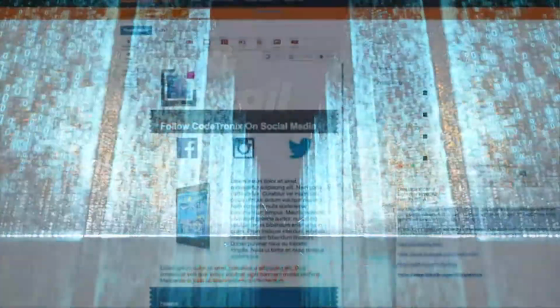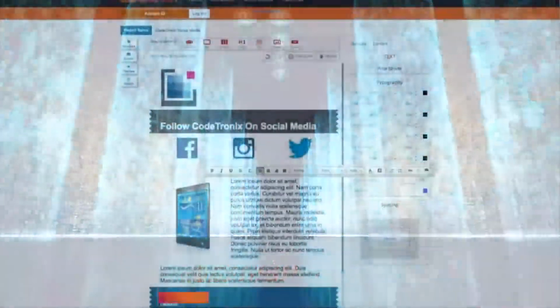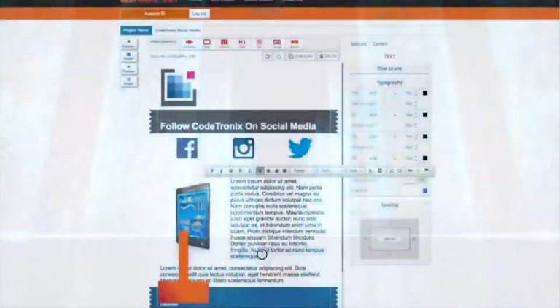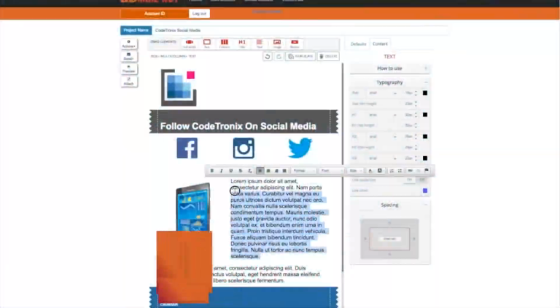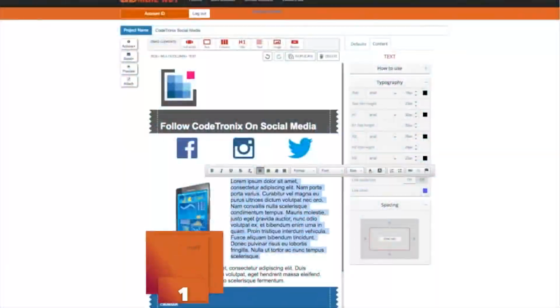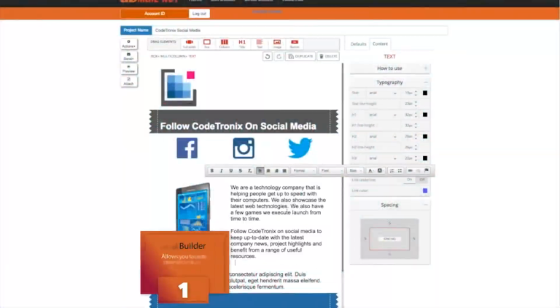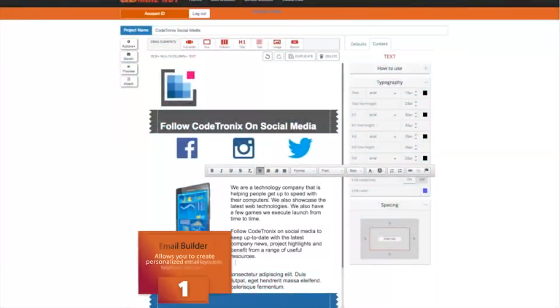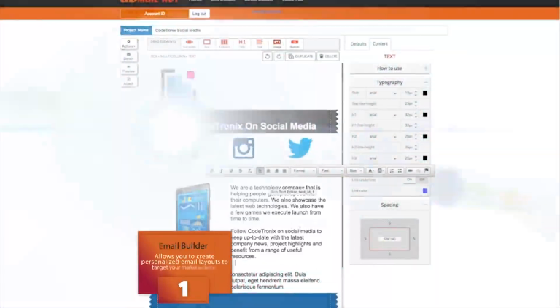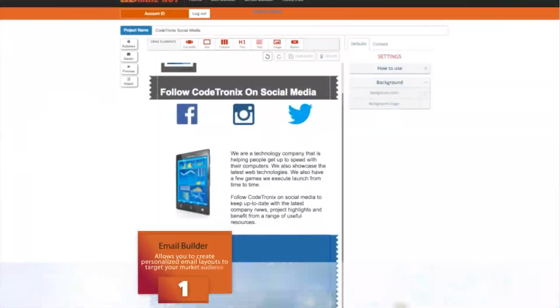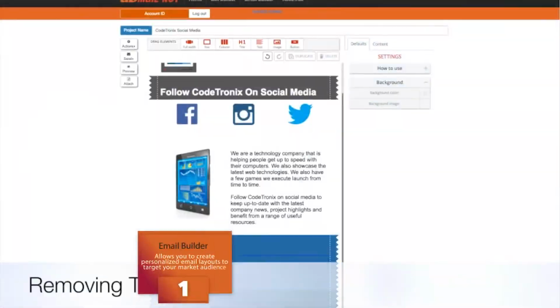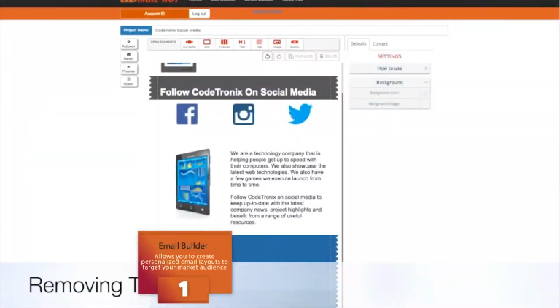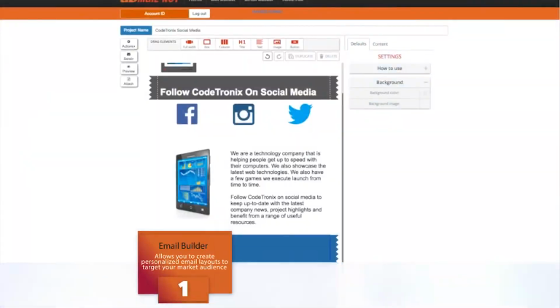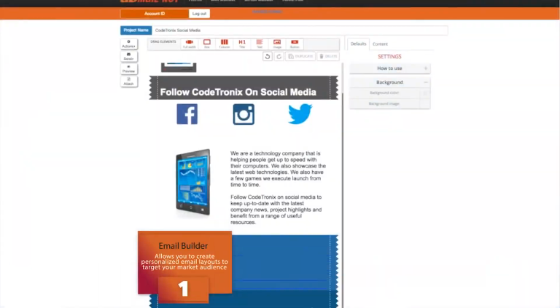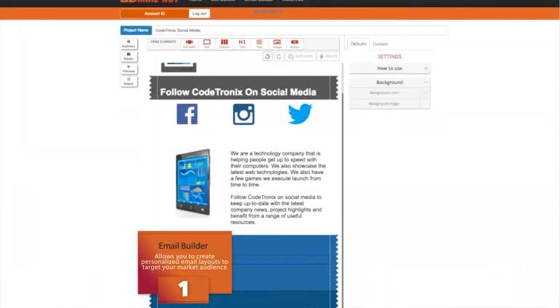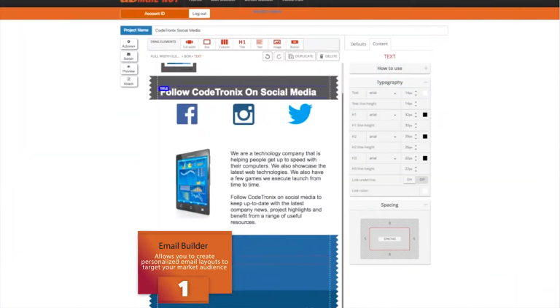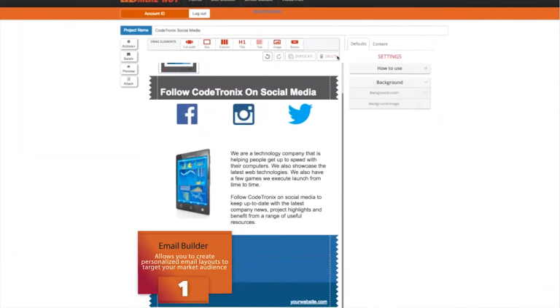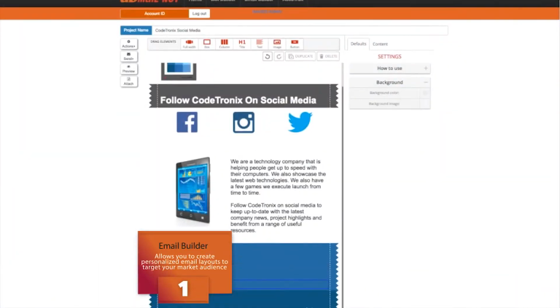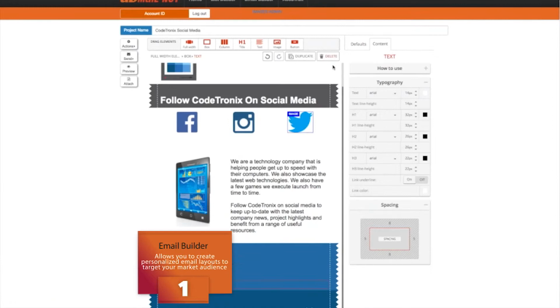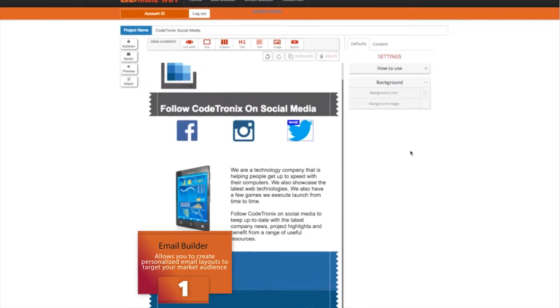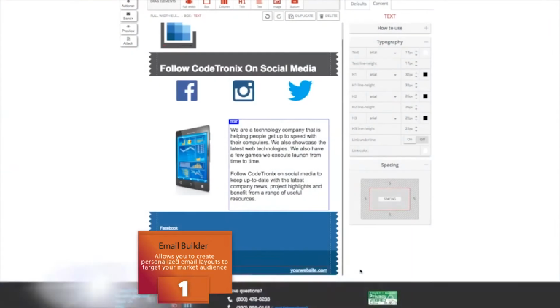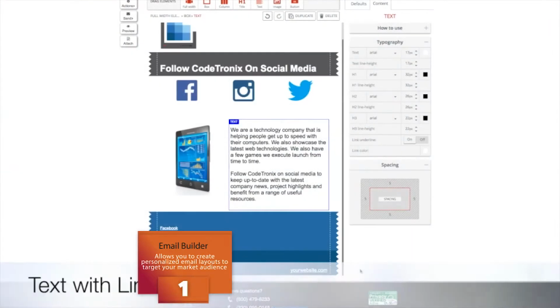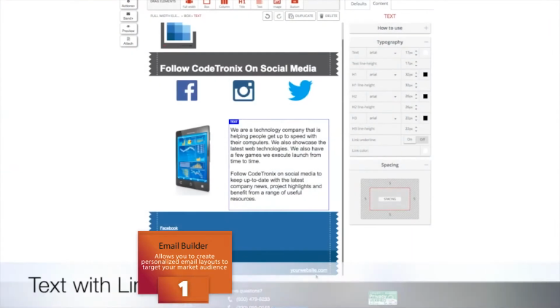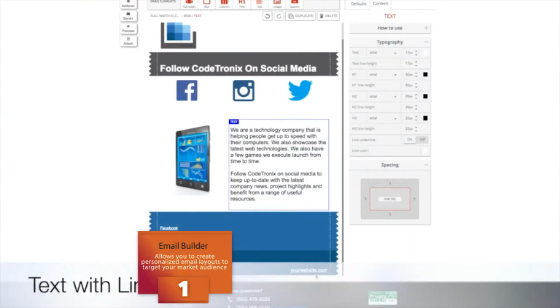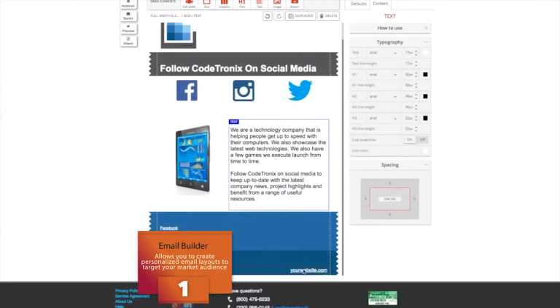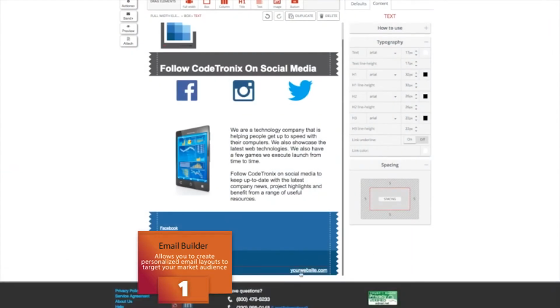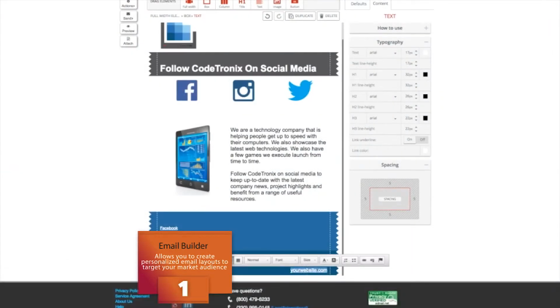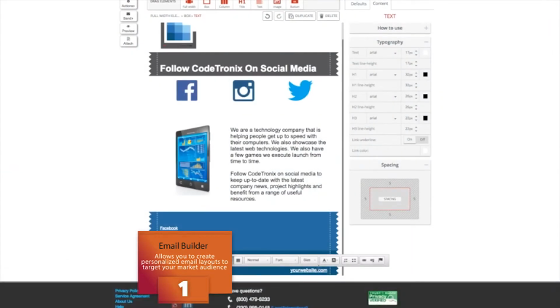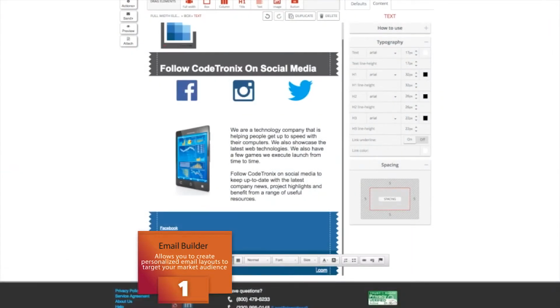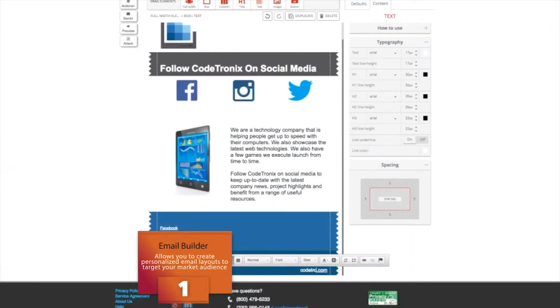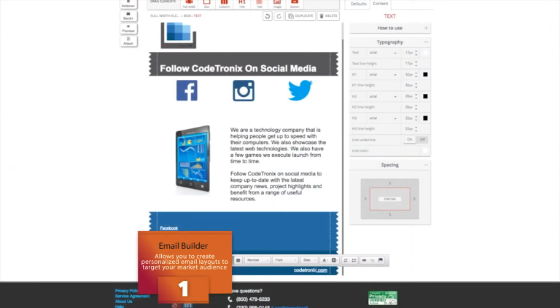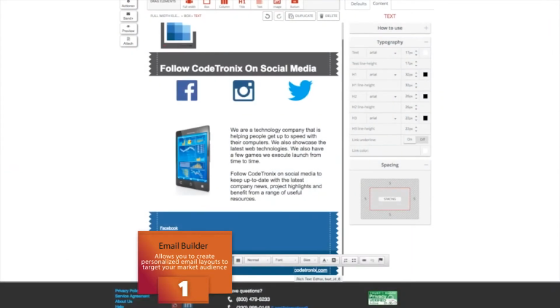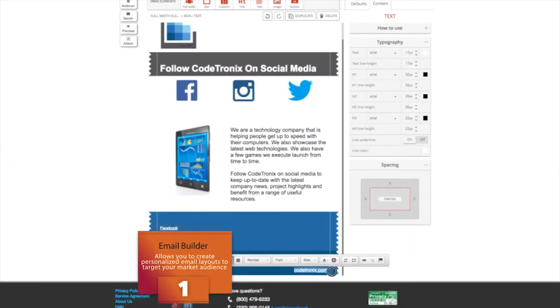AdMail's responsive design email builder will allow you to create personalized email layouts to target your market audience.